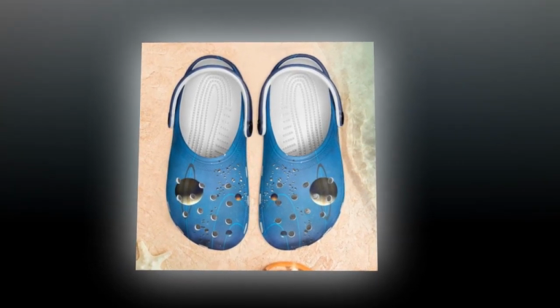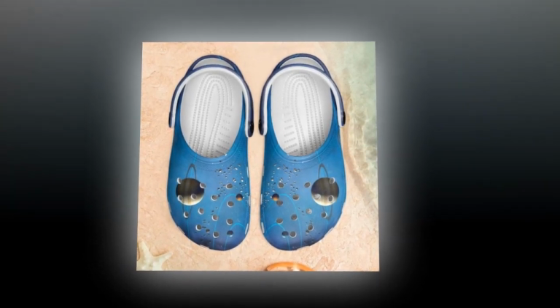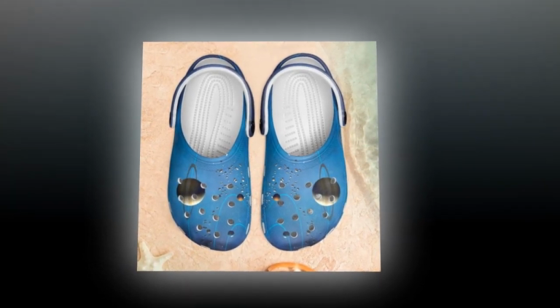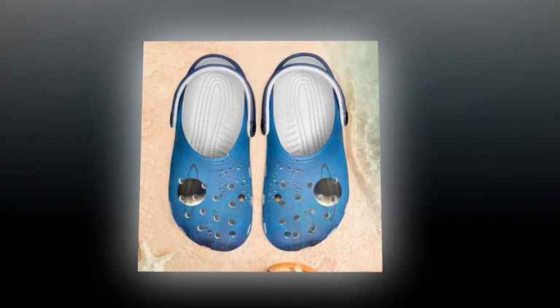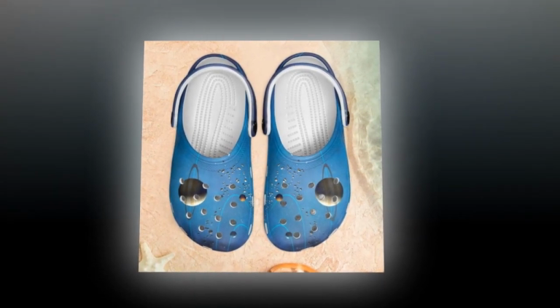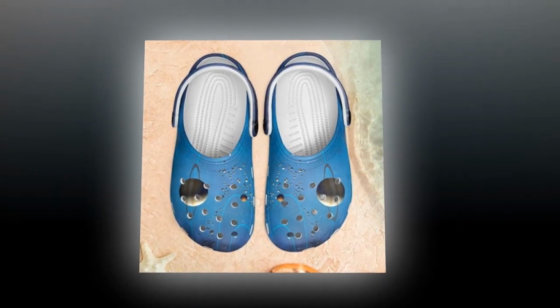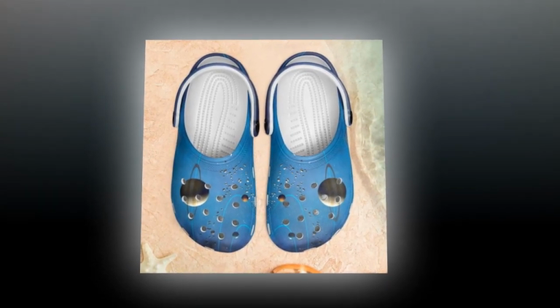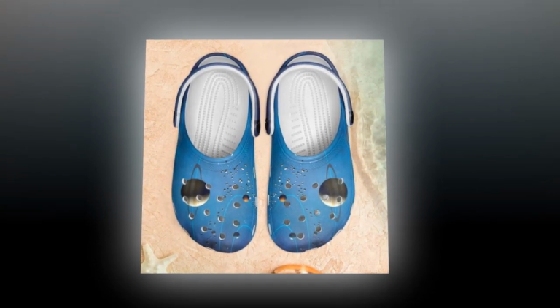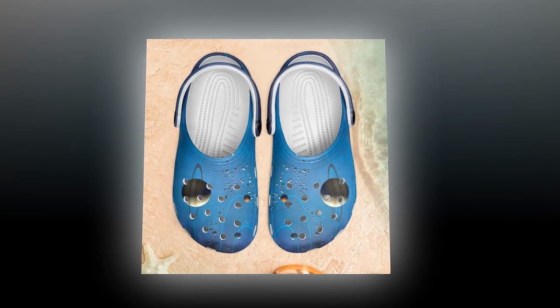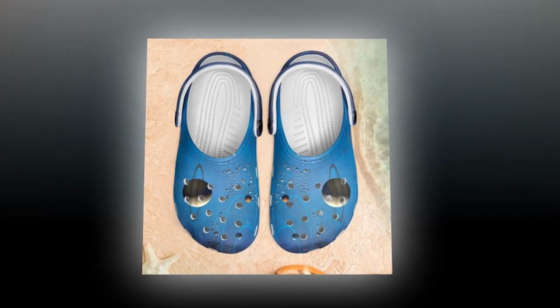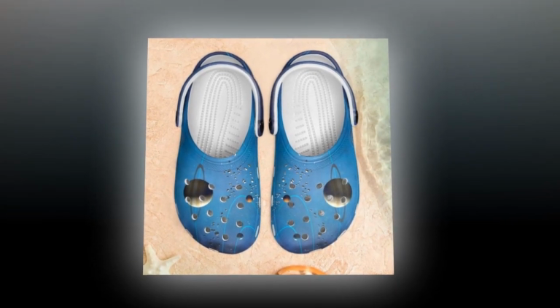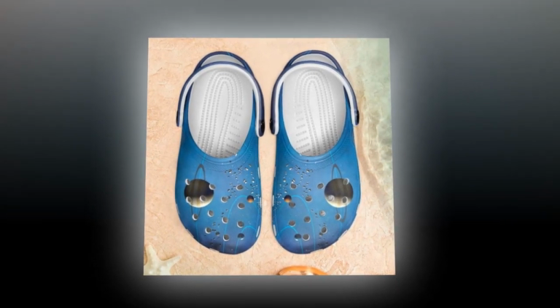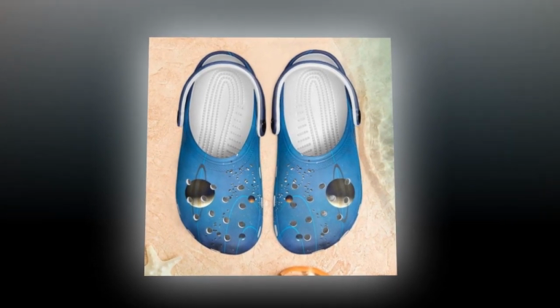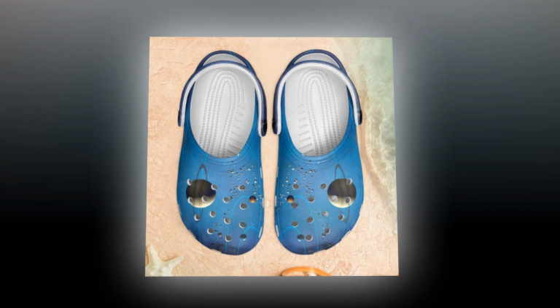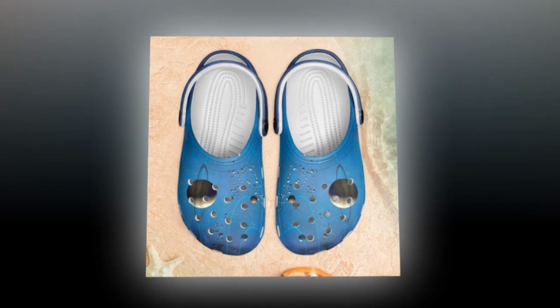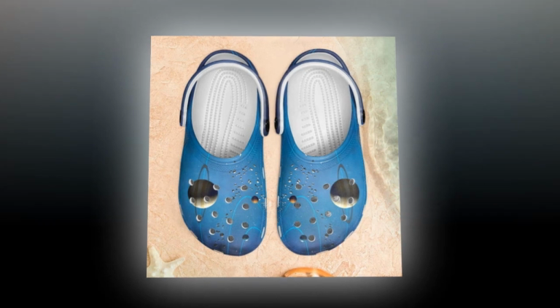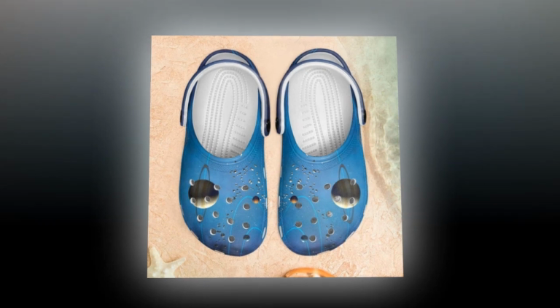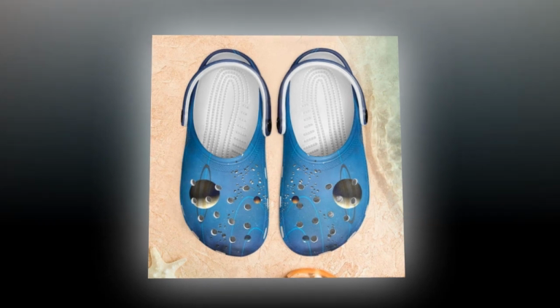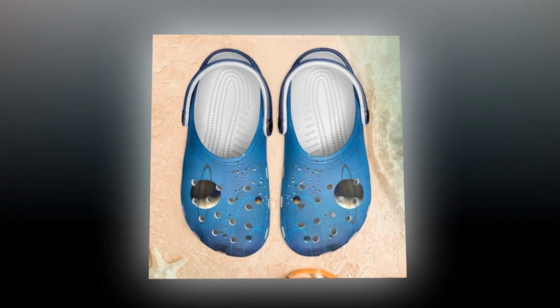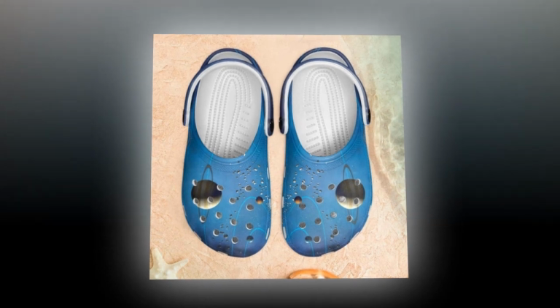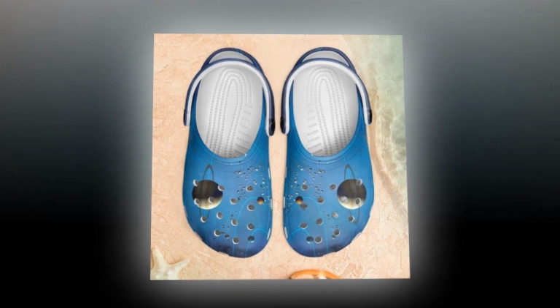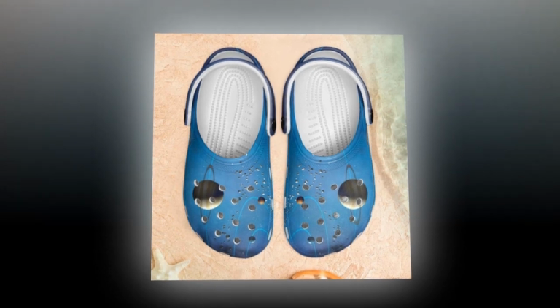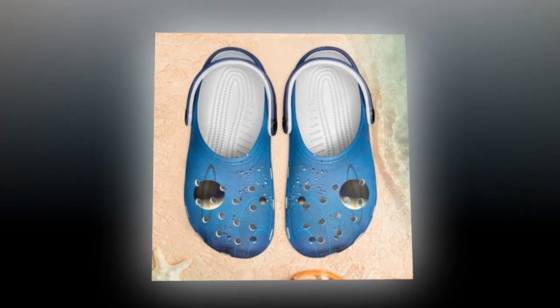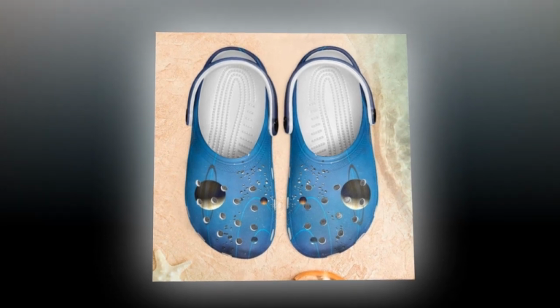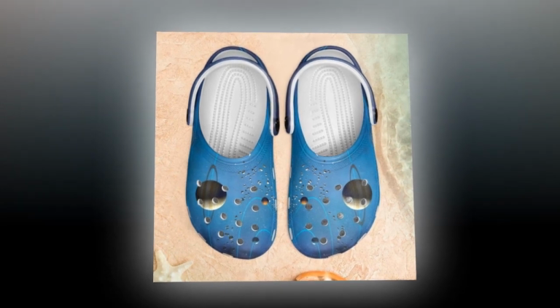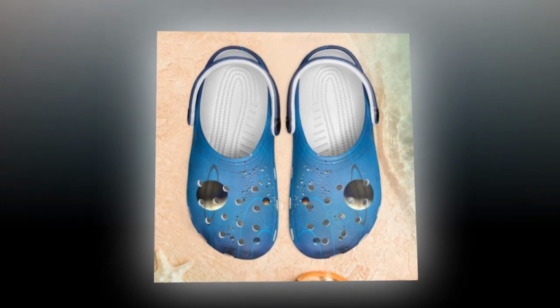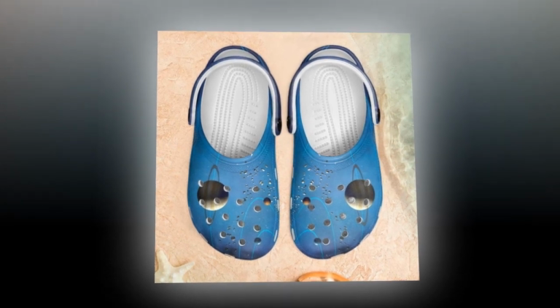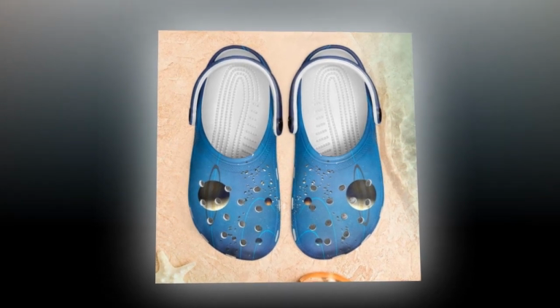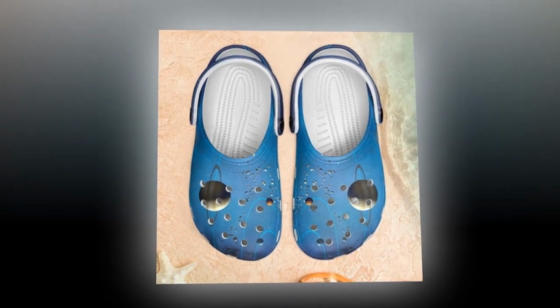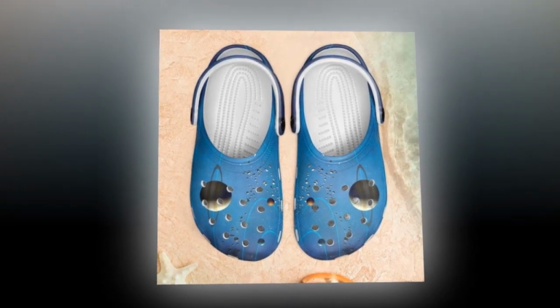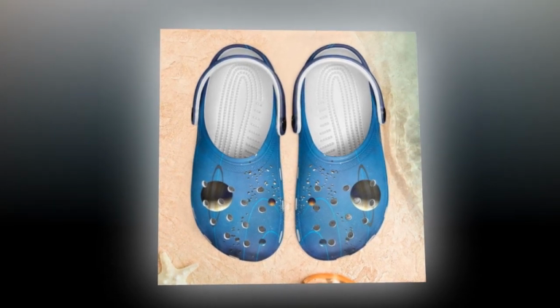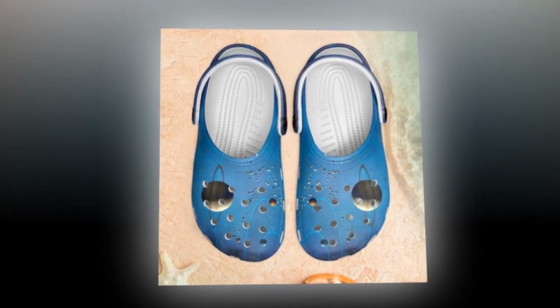Our Galaxy Crocs elevate this convenience with stunning Galaxy prints that add a touch of the universe to your wardrobe. If you want to buy the product, you can find the link in the product description or in the comments section.